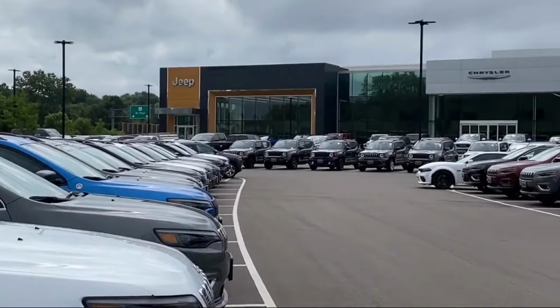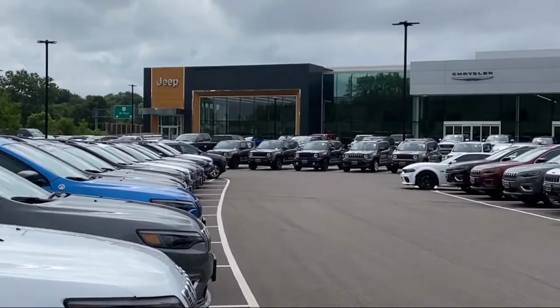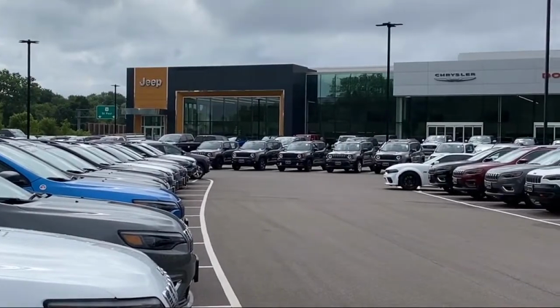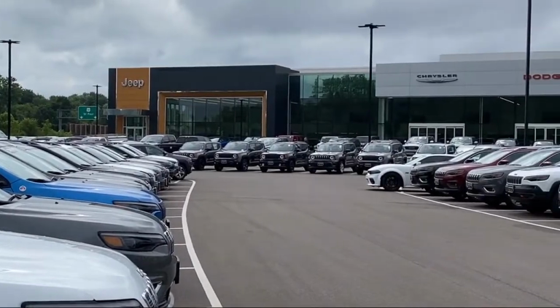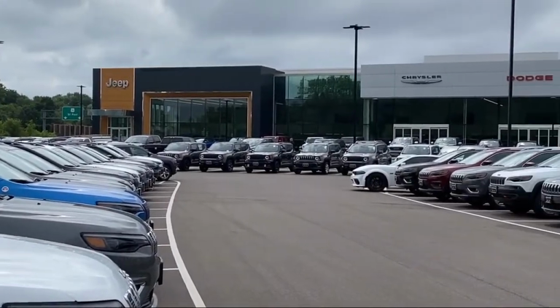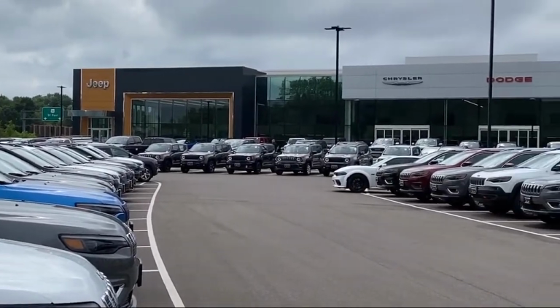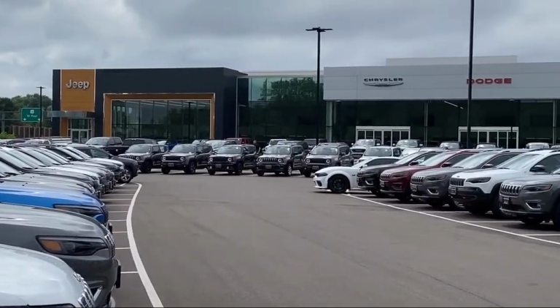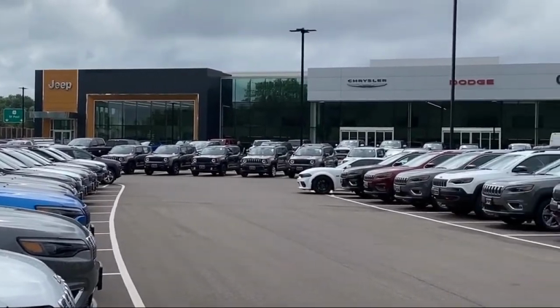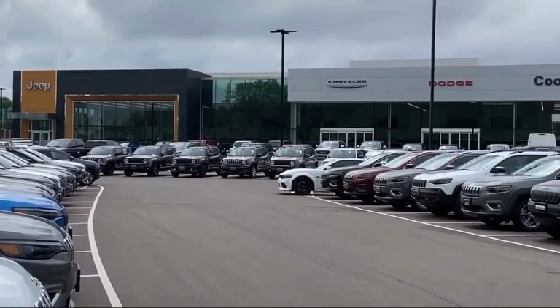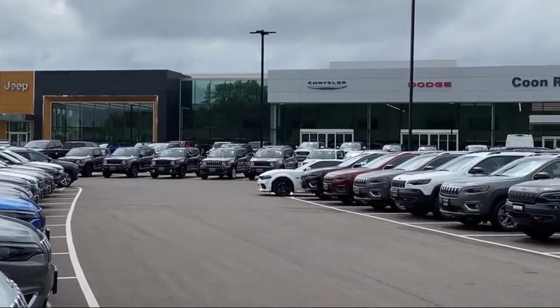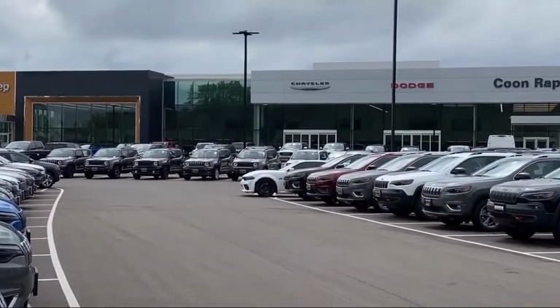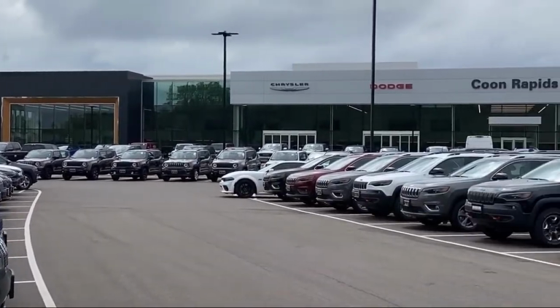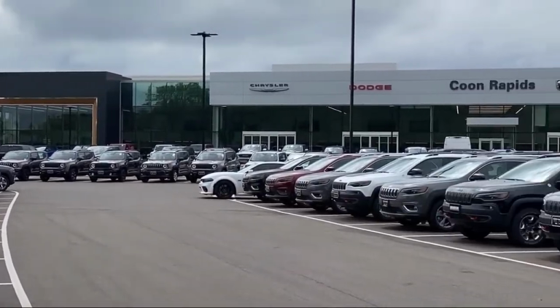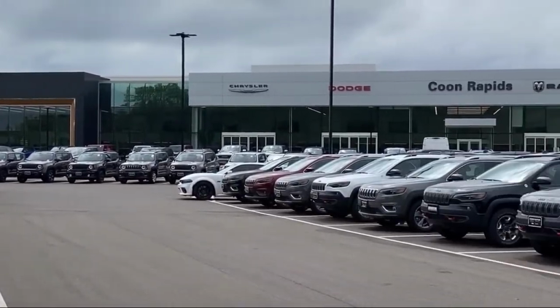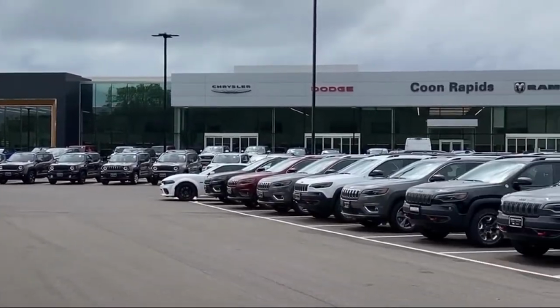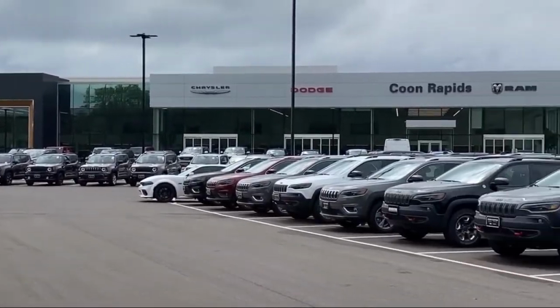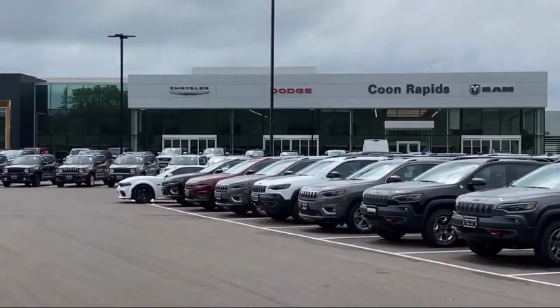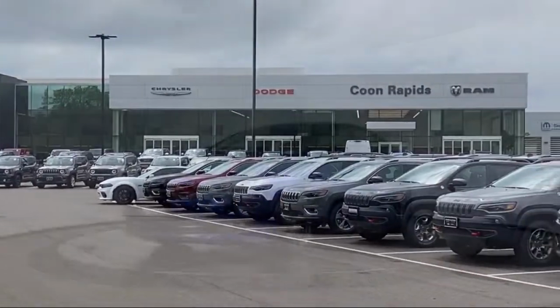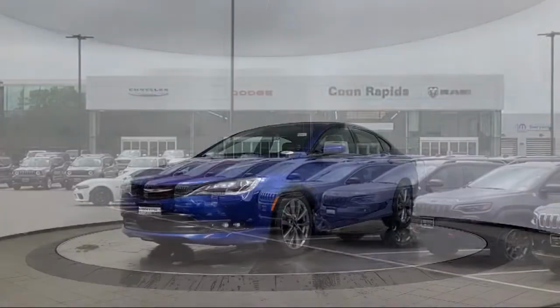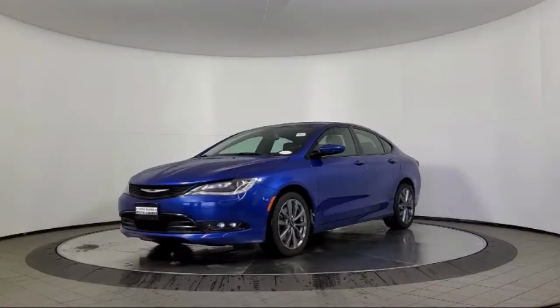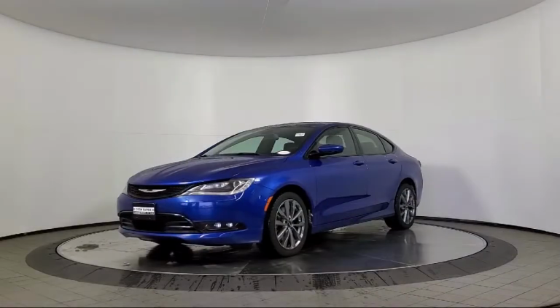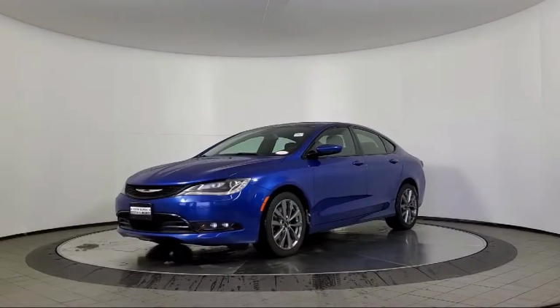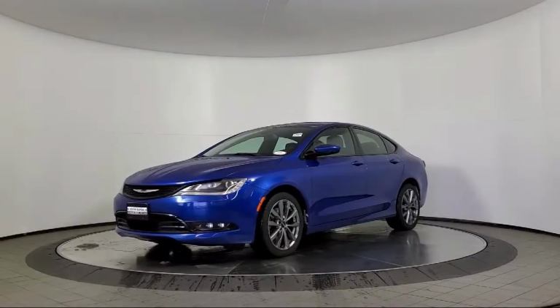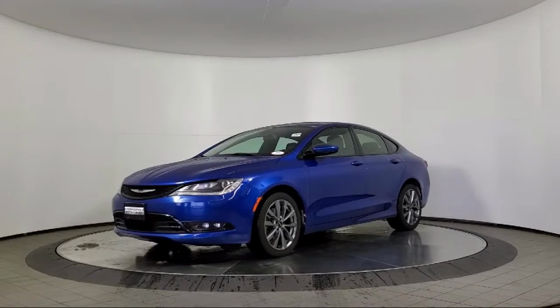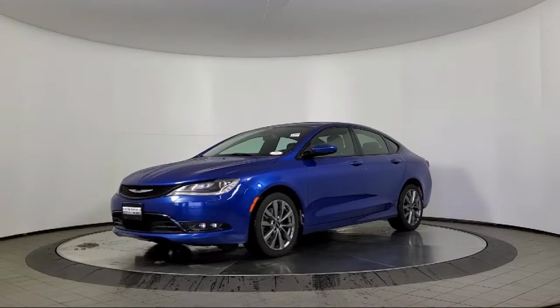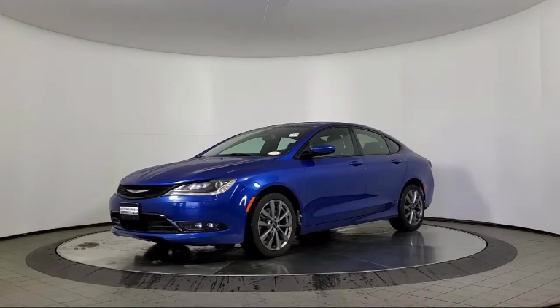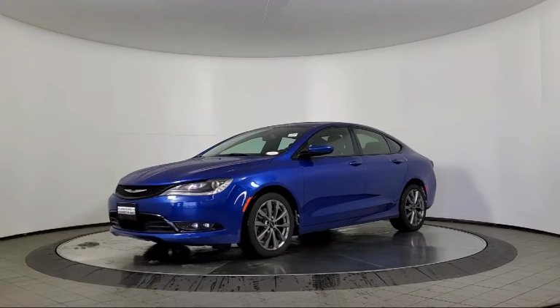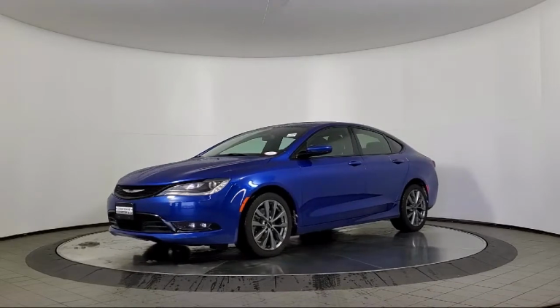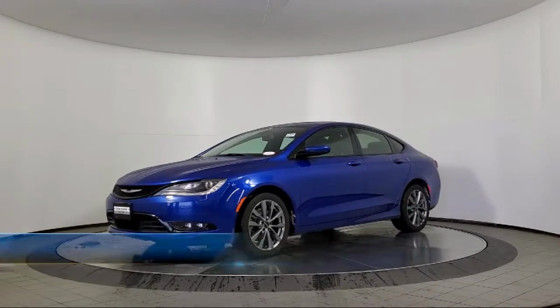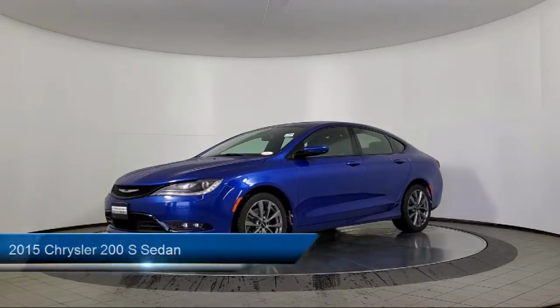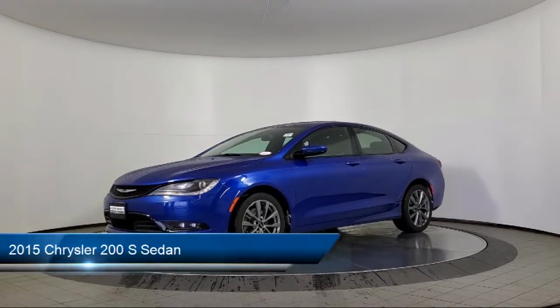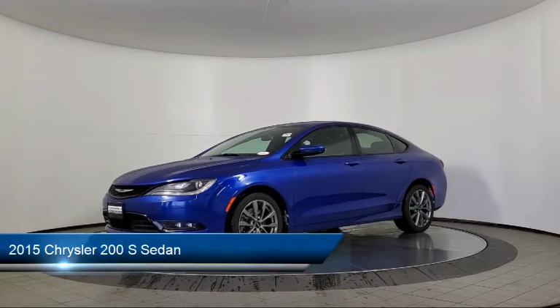Welcome to Coon Rapids Chrysler Dodge Jeep Ram. Here's a look at another one of our great vehicles in inventory.